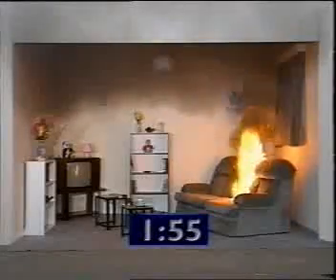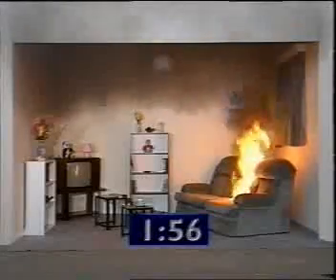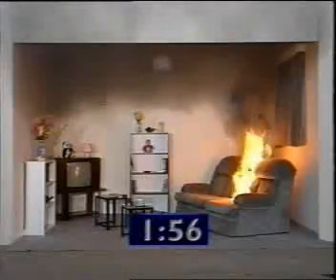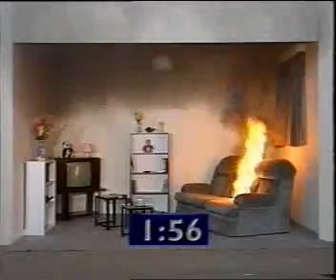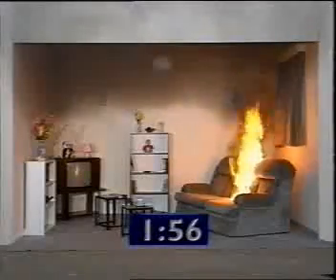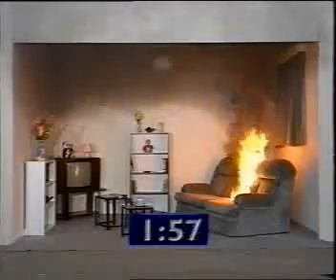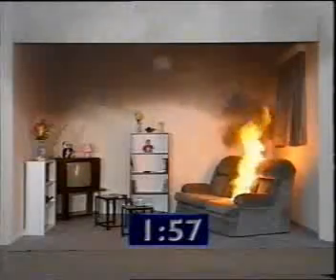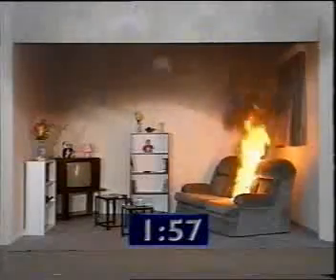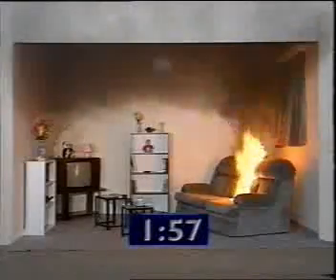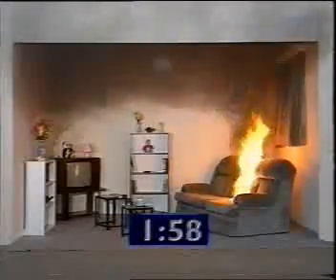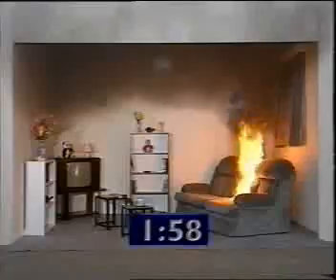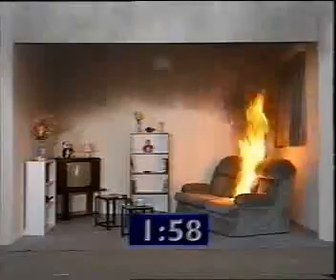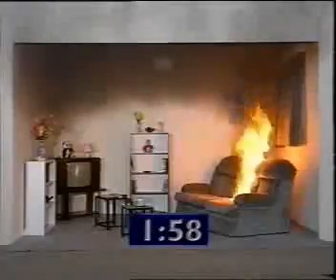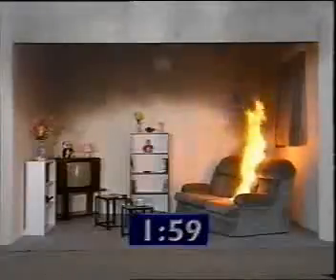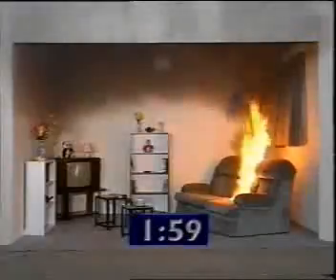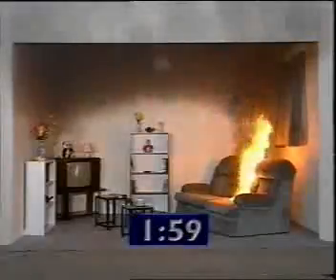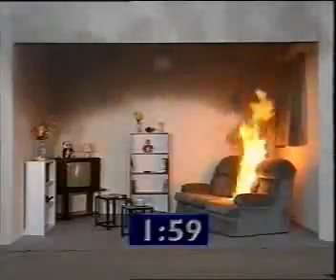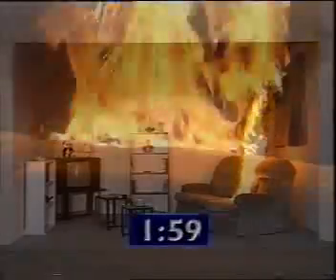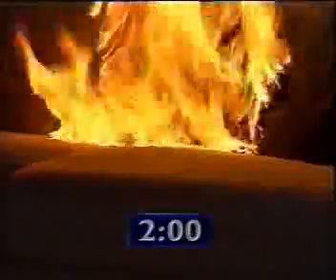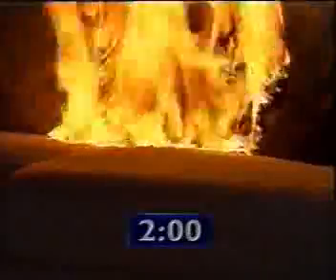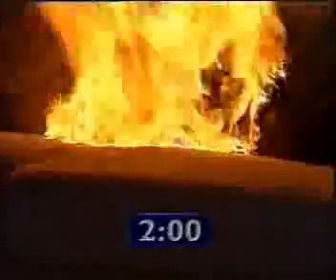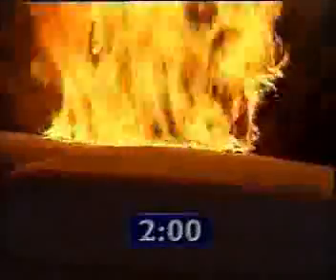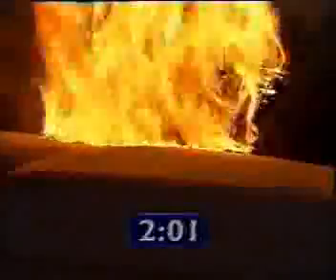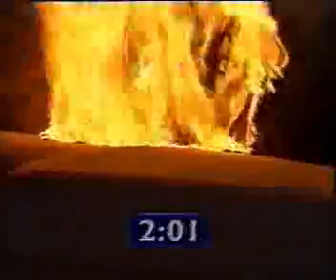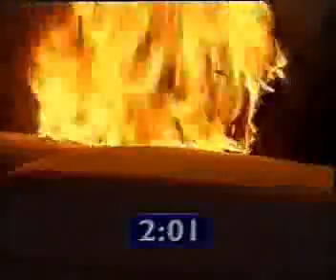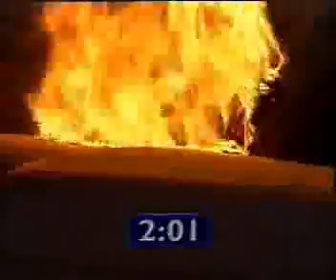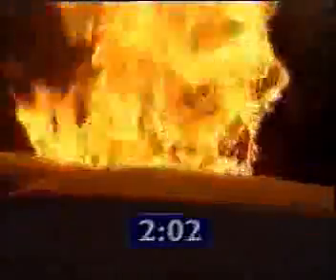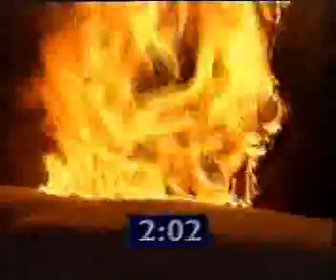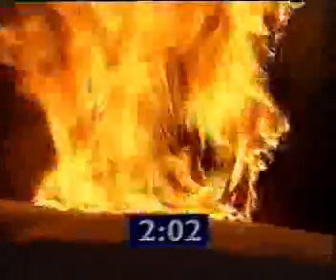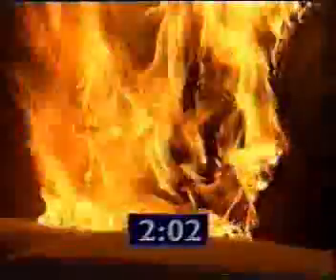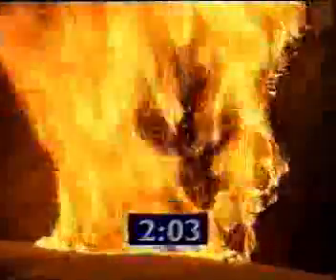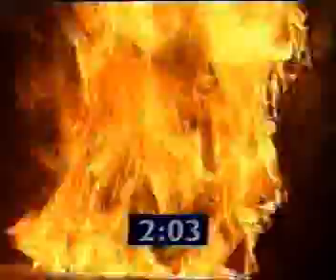At two minutes, you can see that the fire has taken a firm hold. The ceiling temperature at this point is over 300 degrees Celsius.